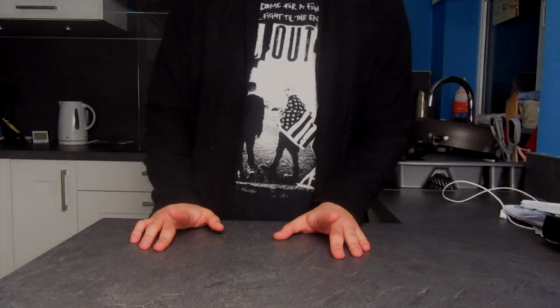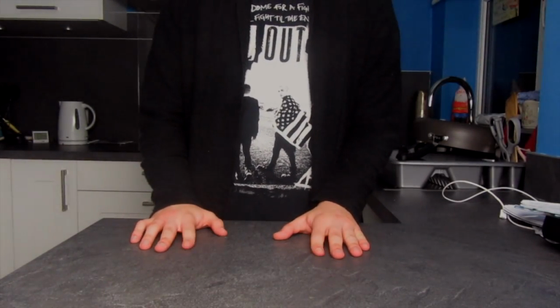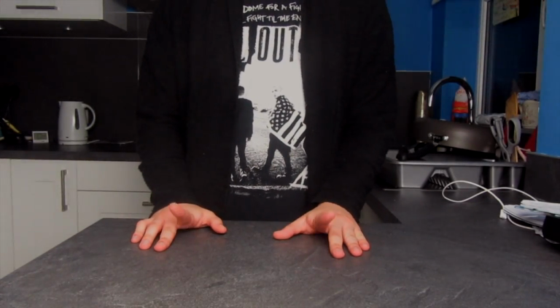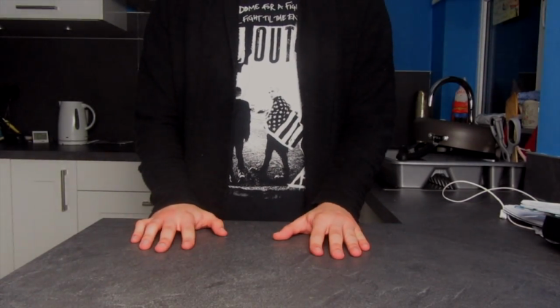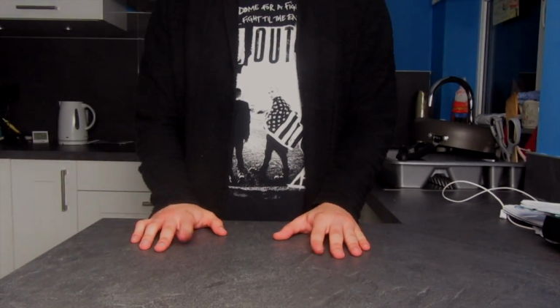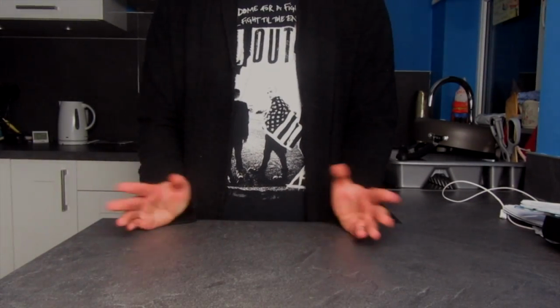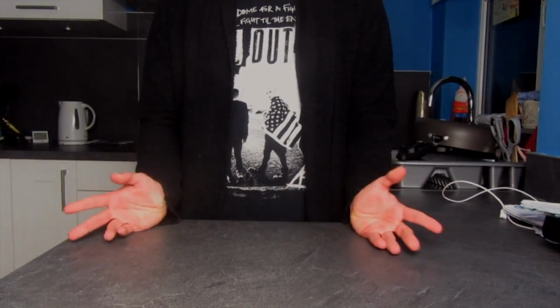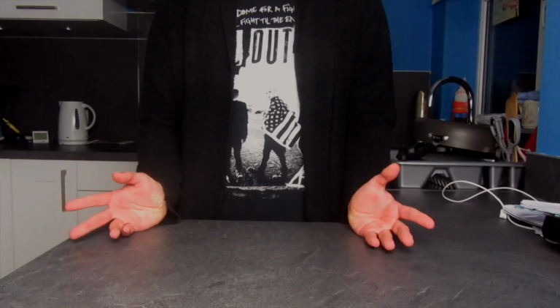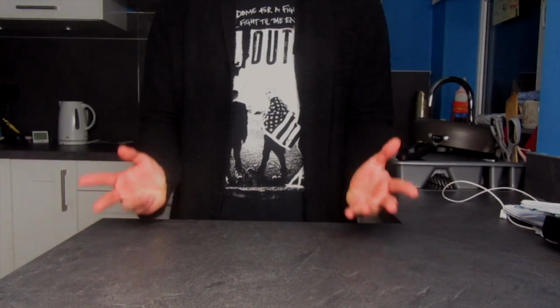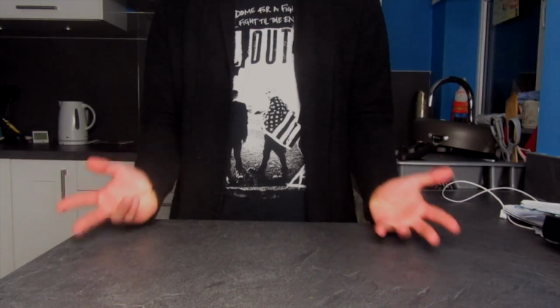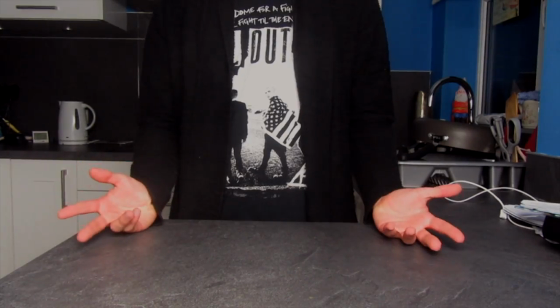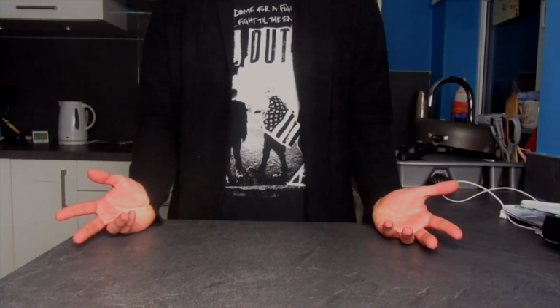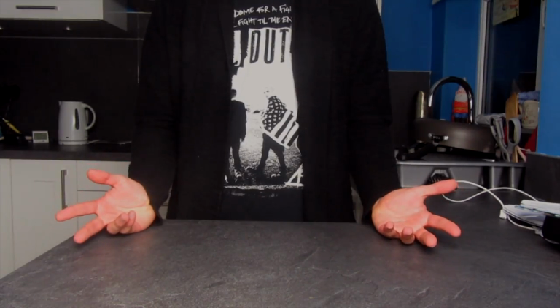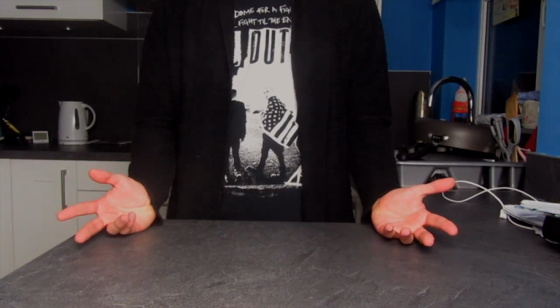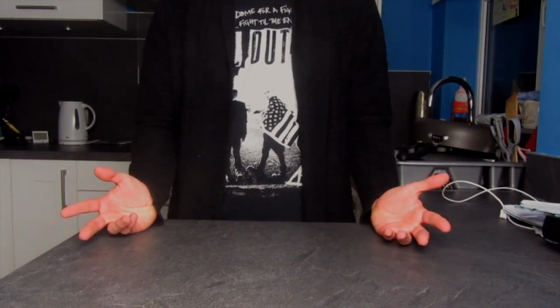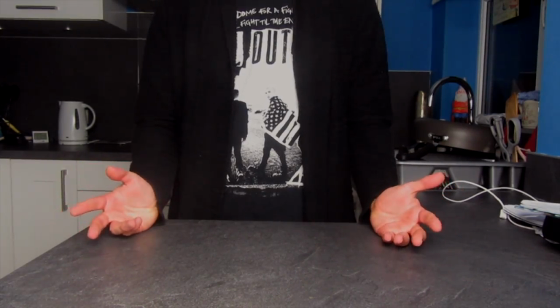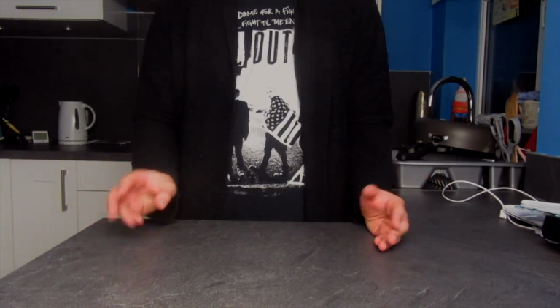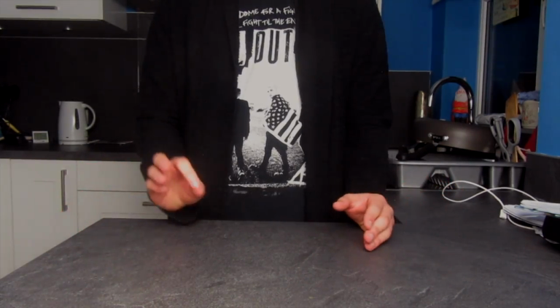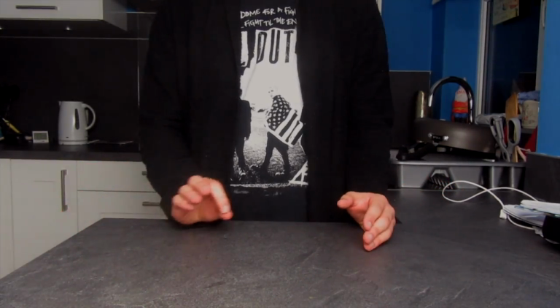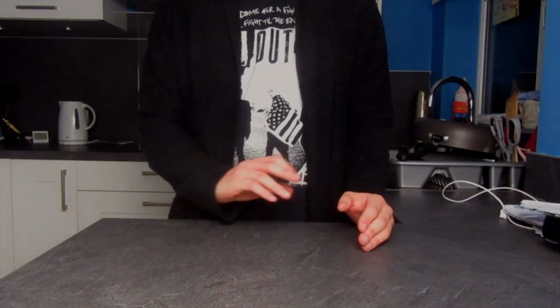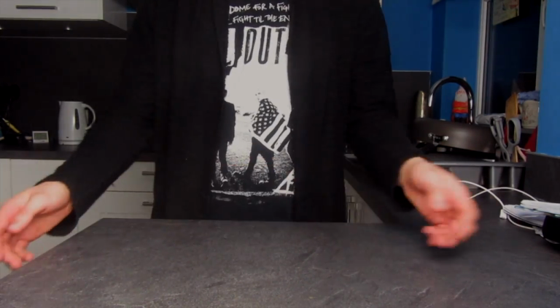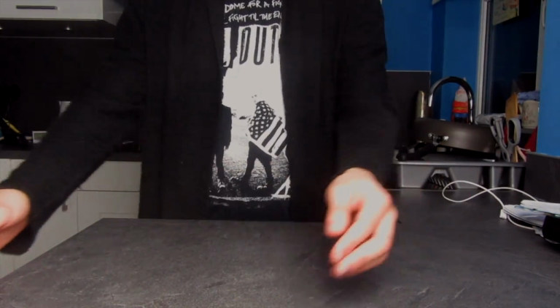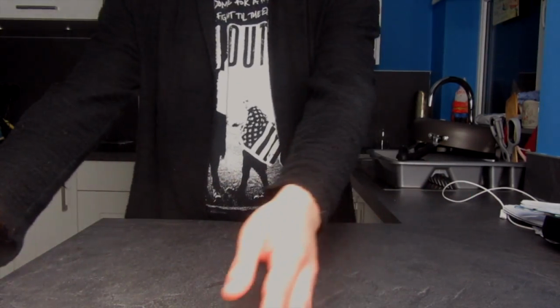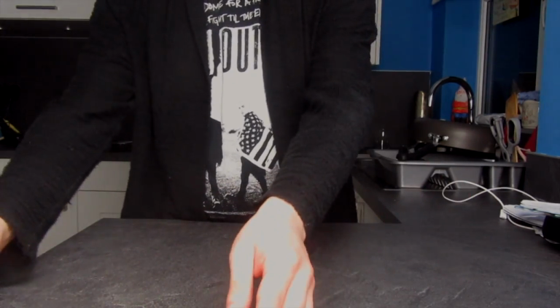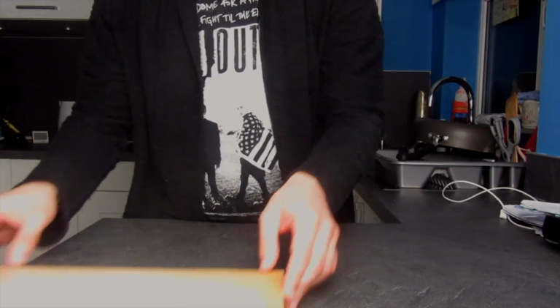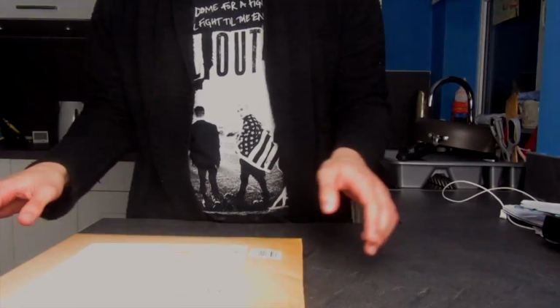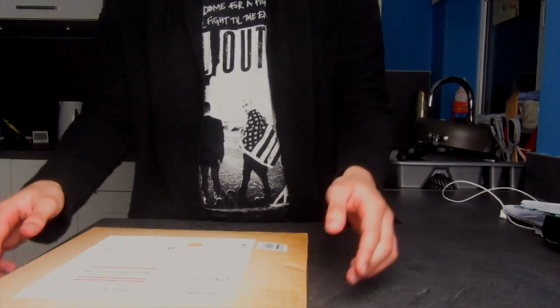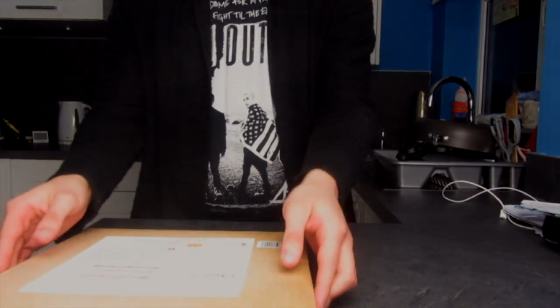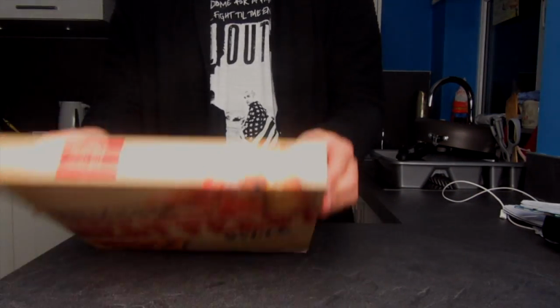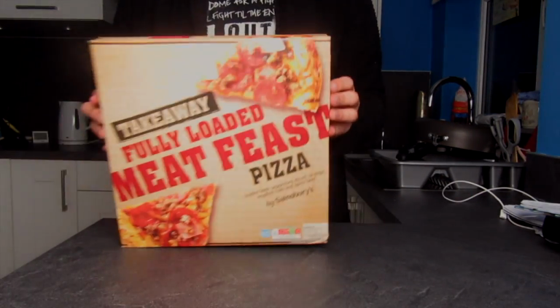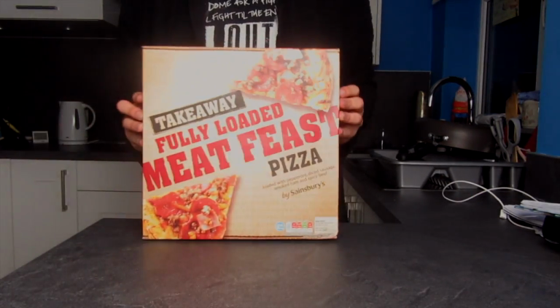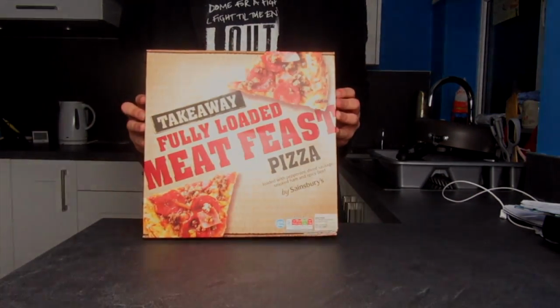This week I had a much better video planned, but due to a flat pack related breakdown, I'm just going to chuck a frozen pizza in the oven.